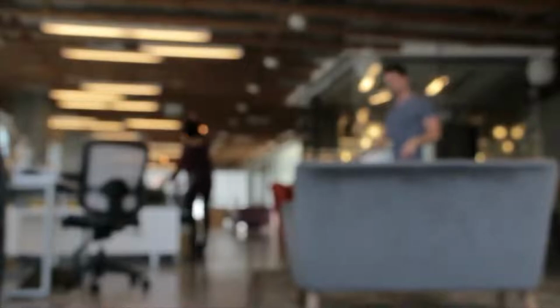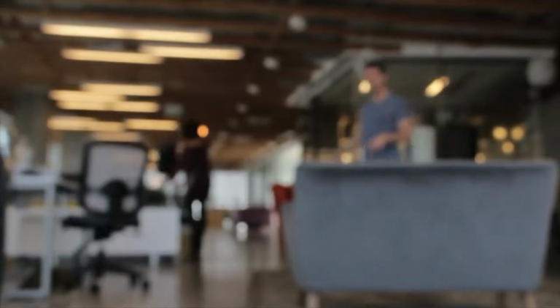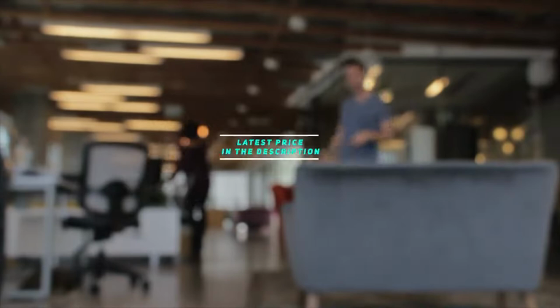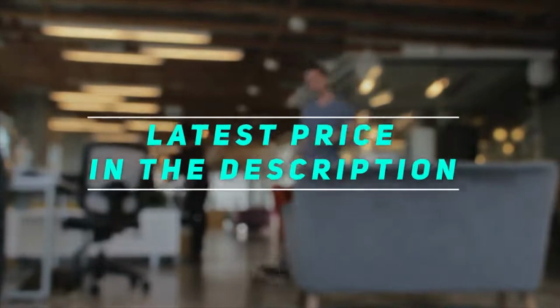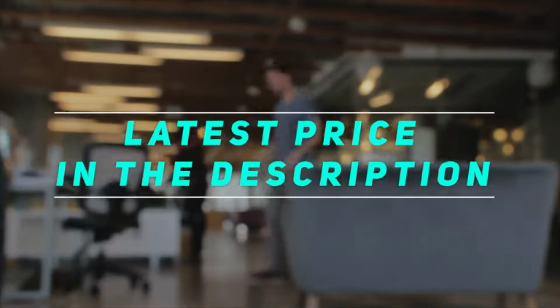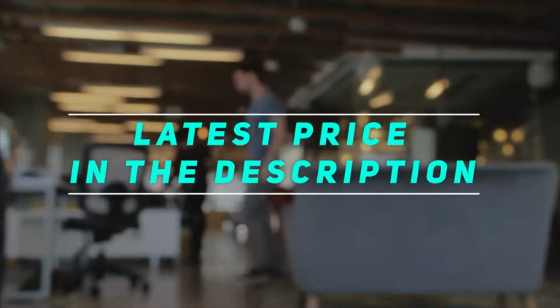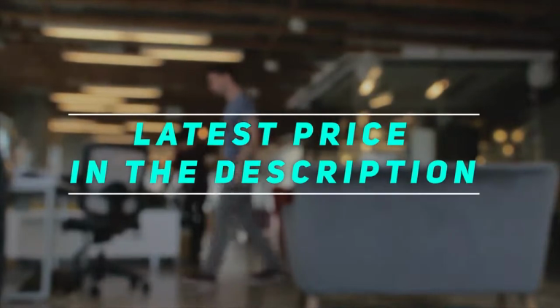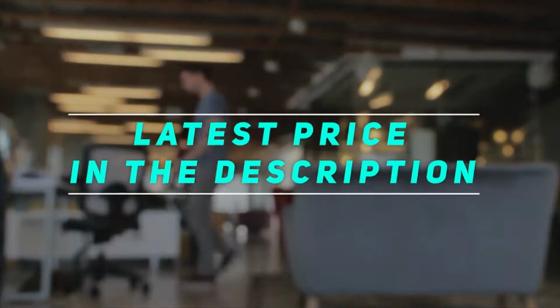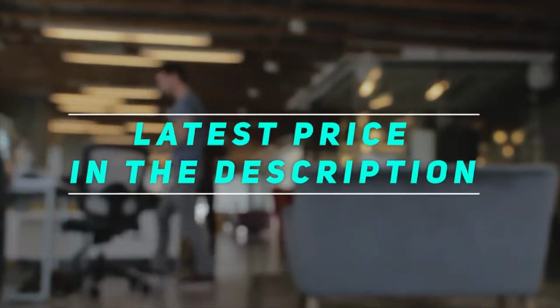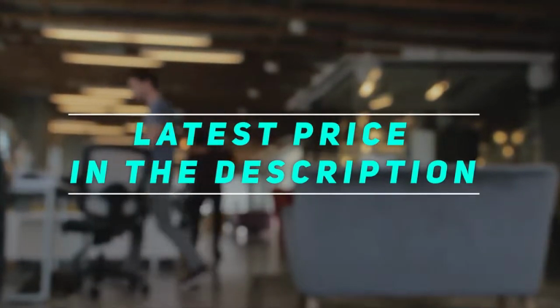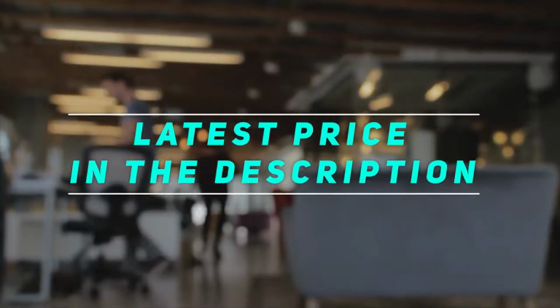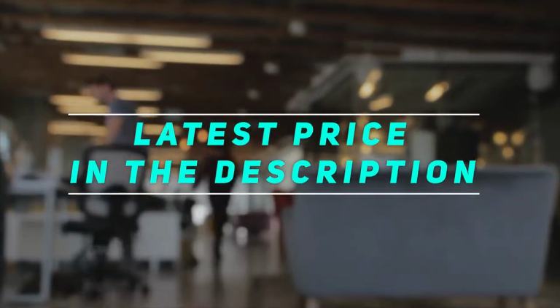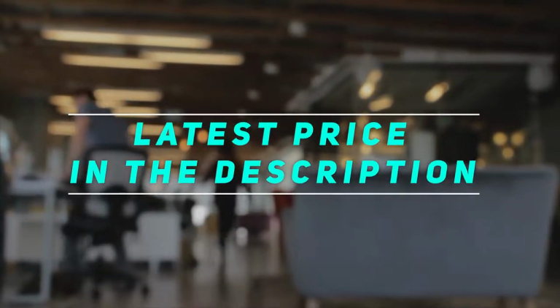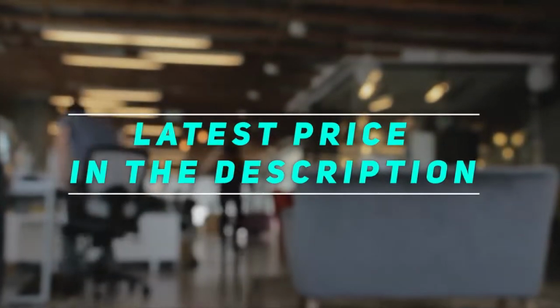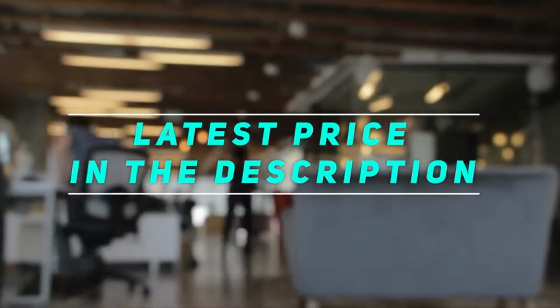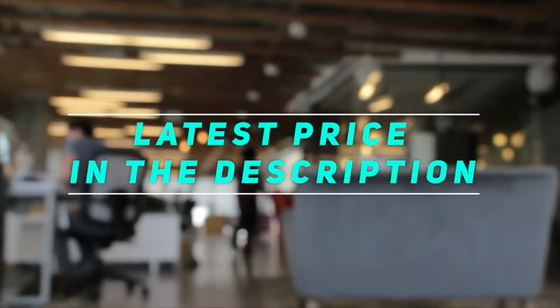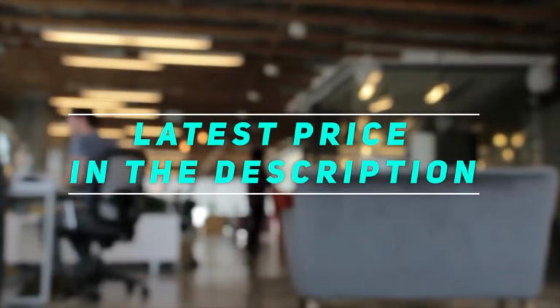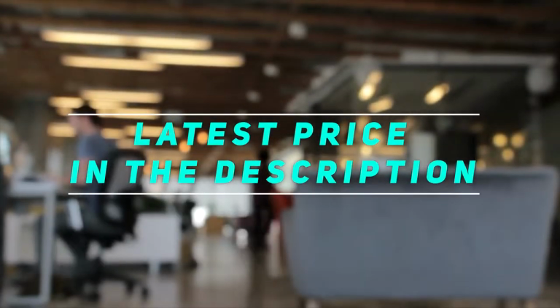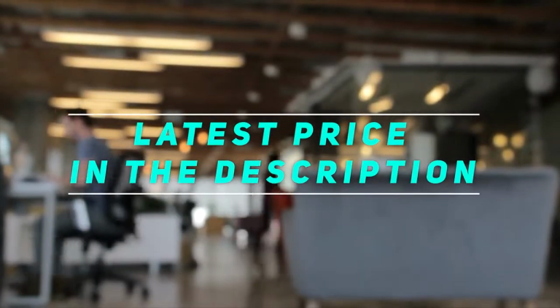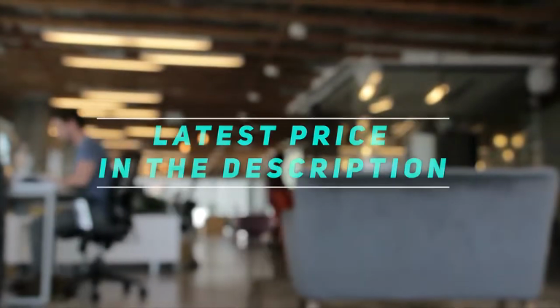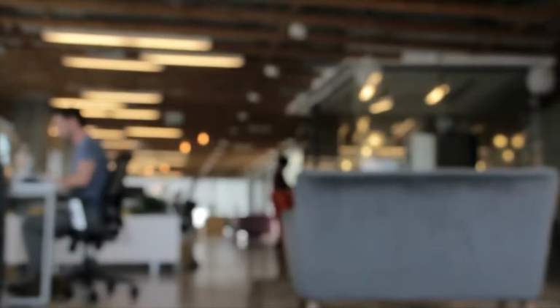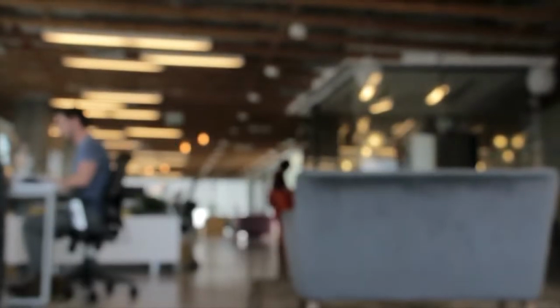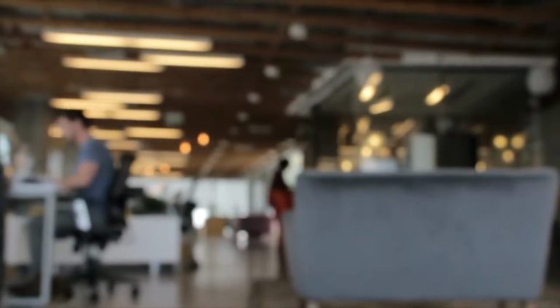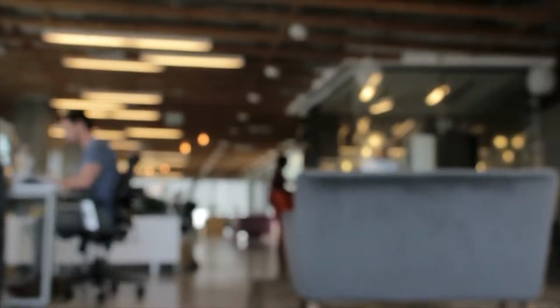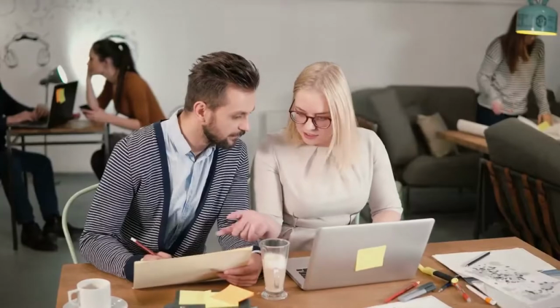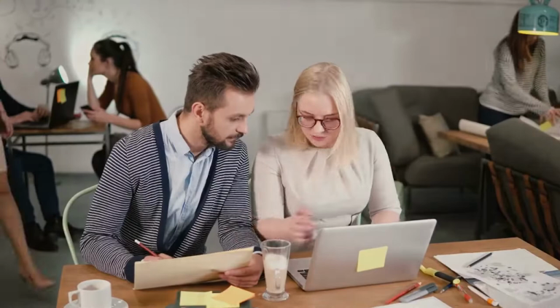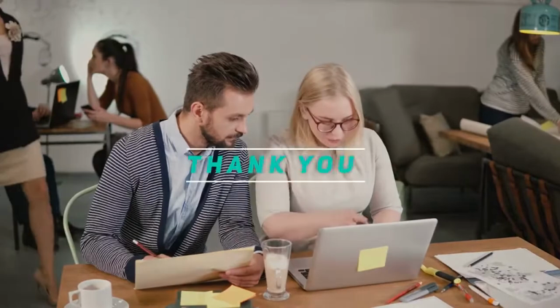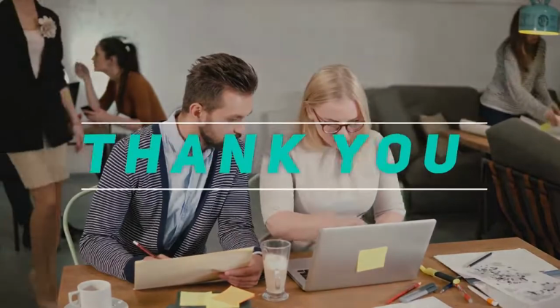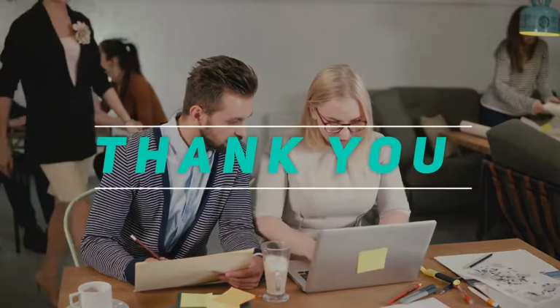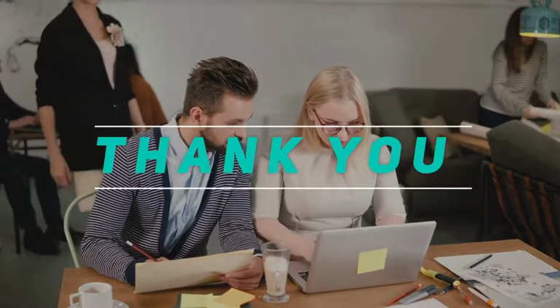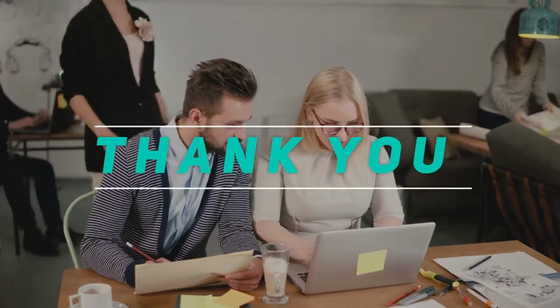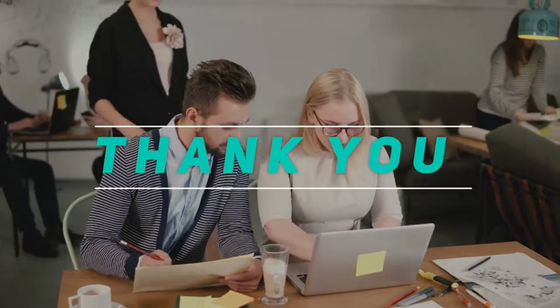Check out the video description for the latest price and more information. Thank you for watching this video. Please subscribe and stay tuned.